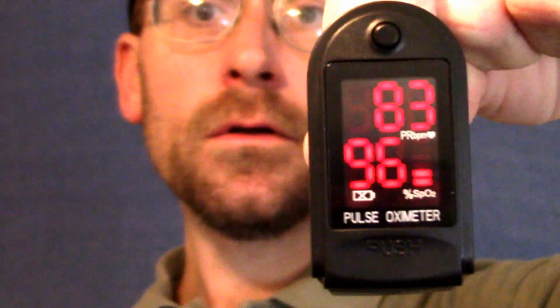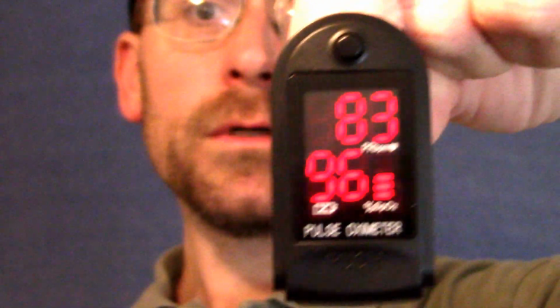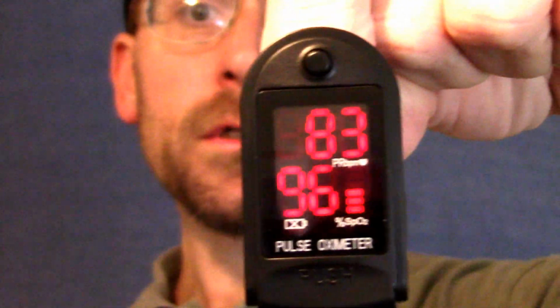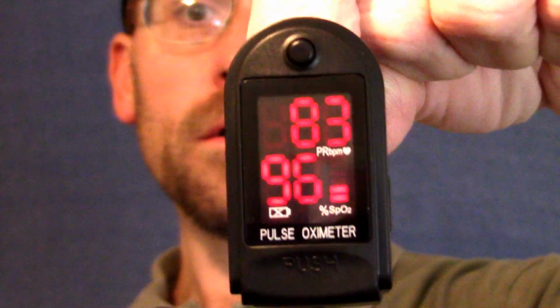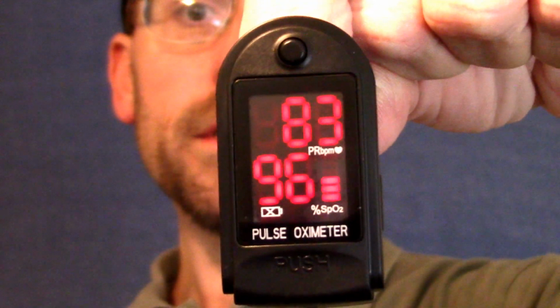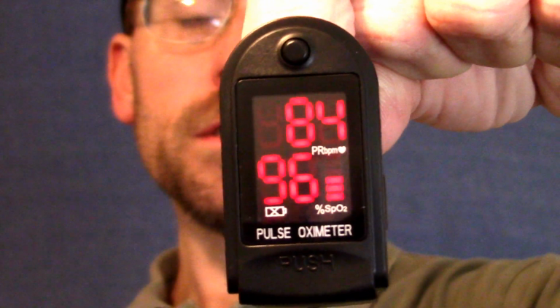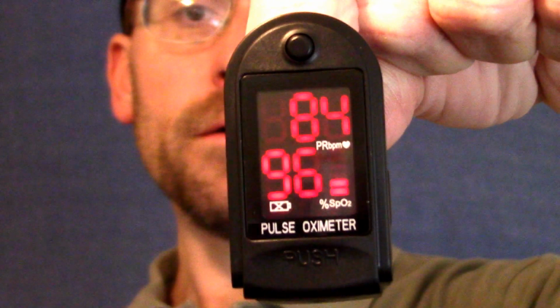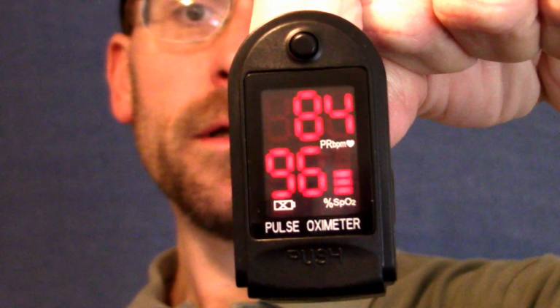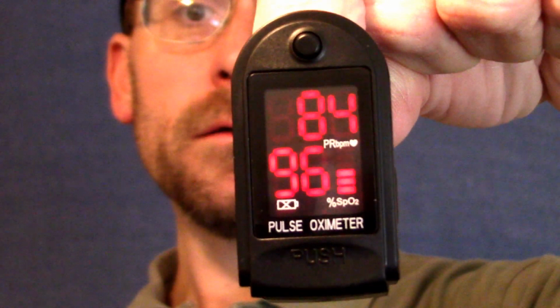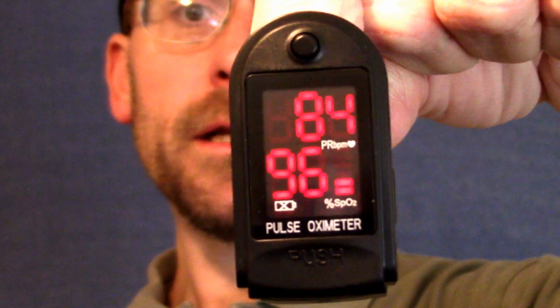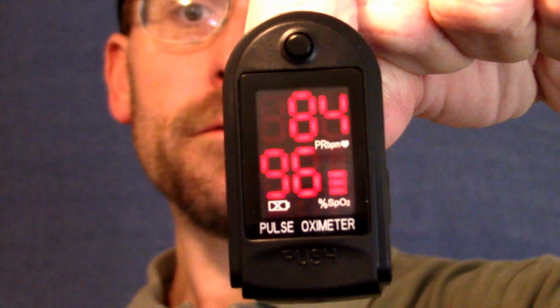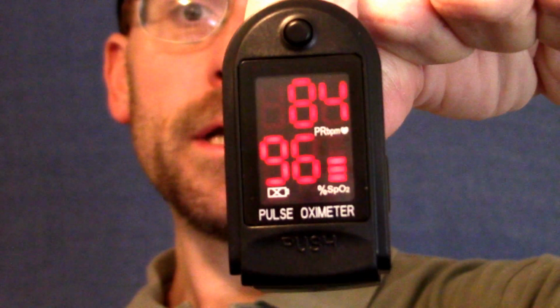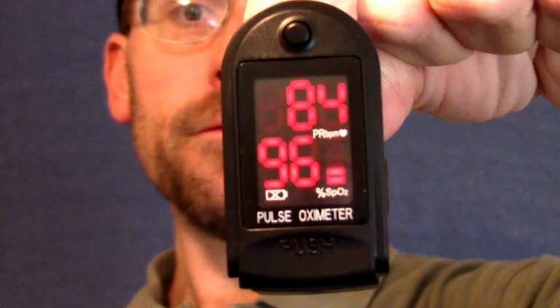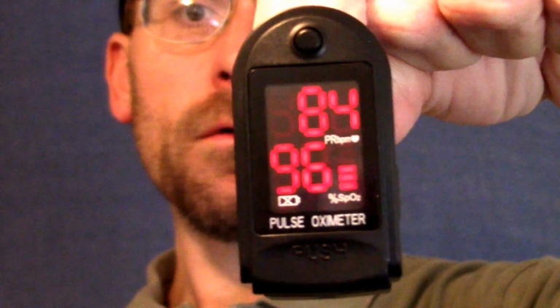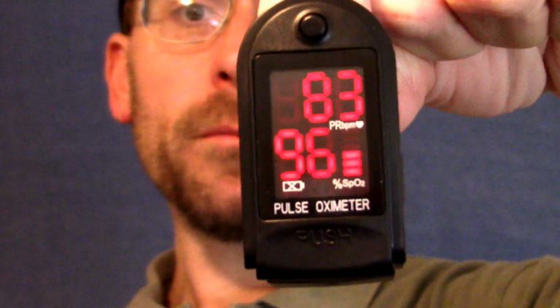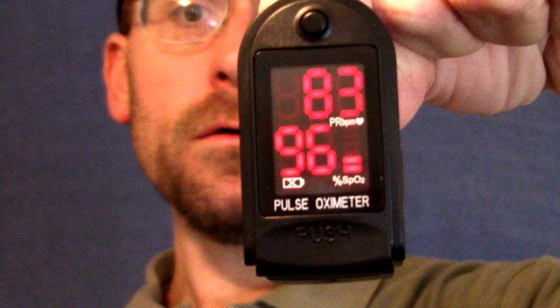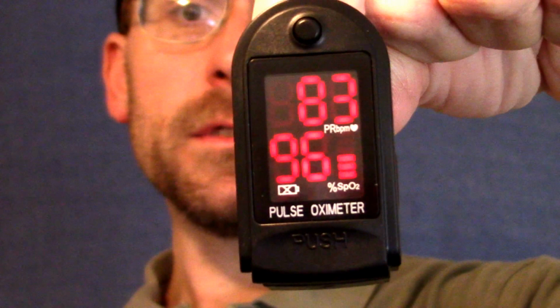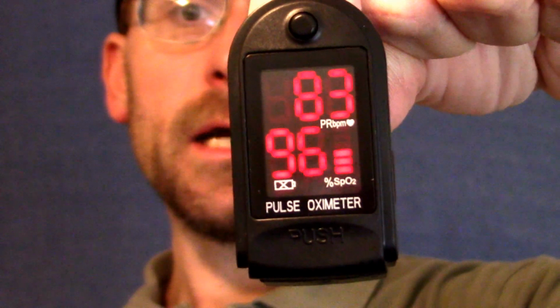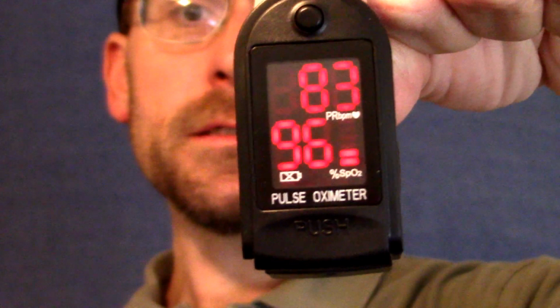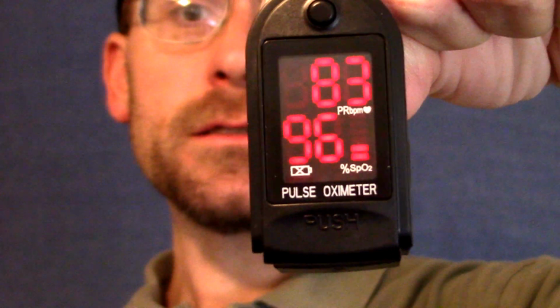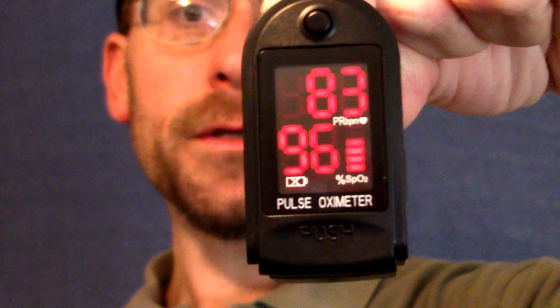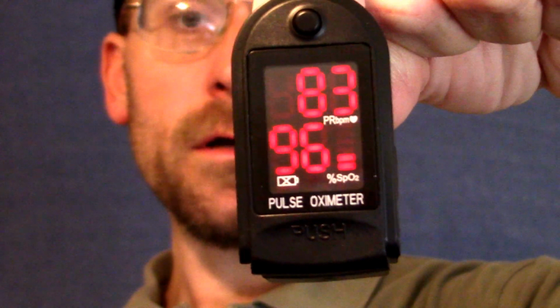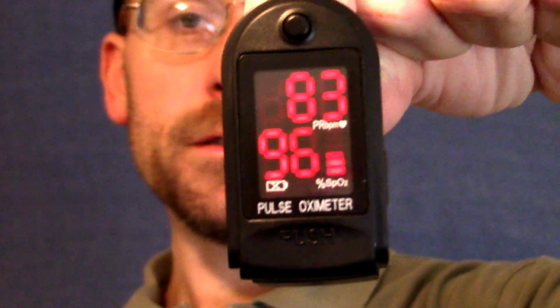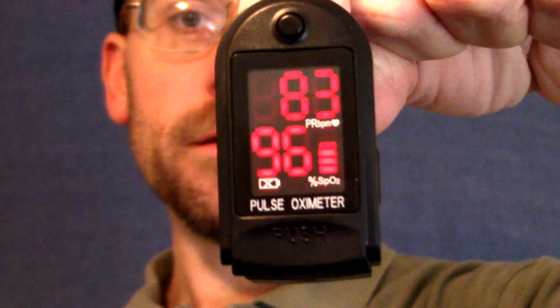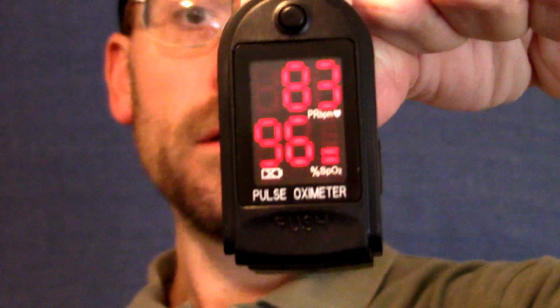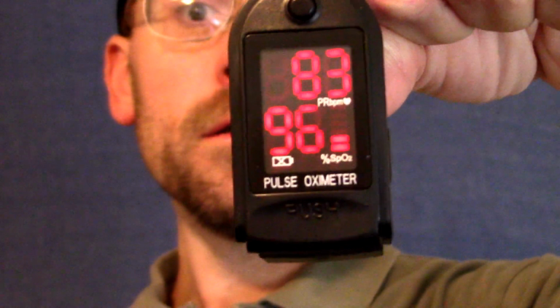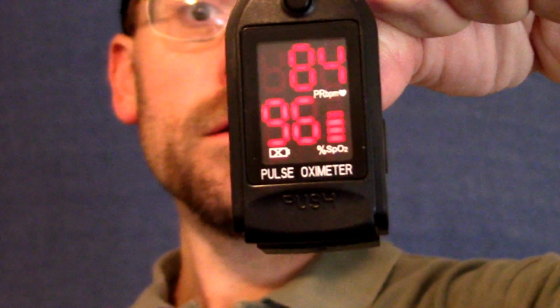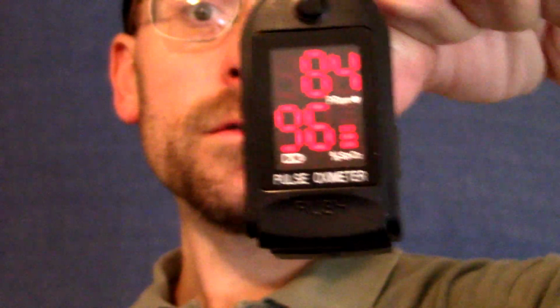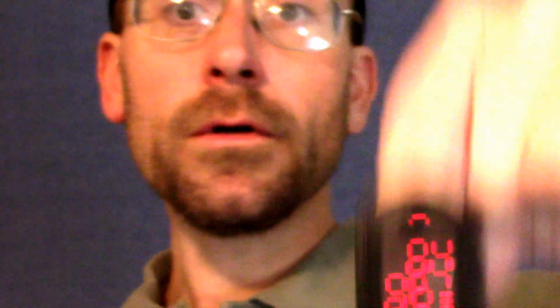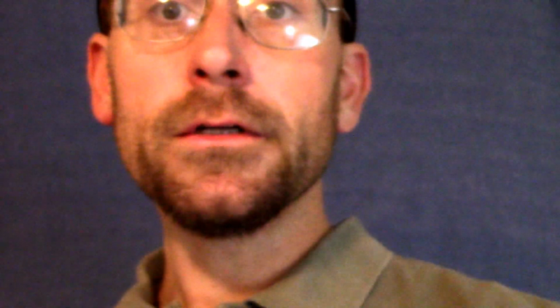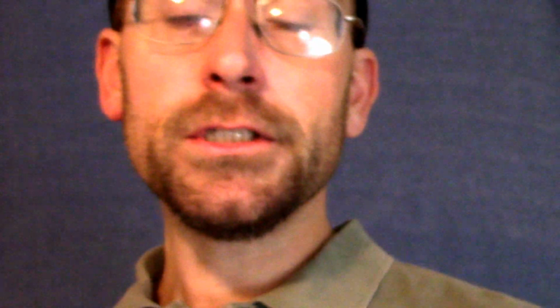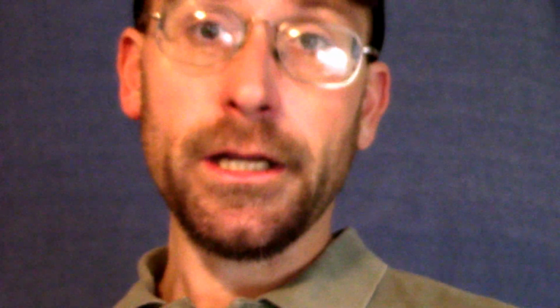Which currently is showing 83 to 84 on the pulse and 96 on the oxygen. So we're in good shape.